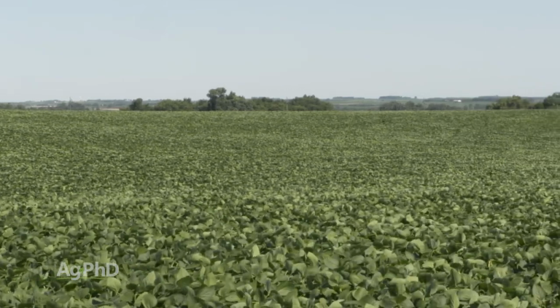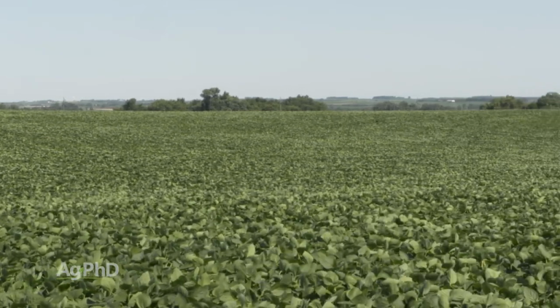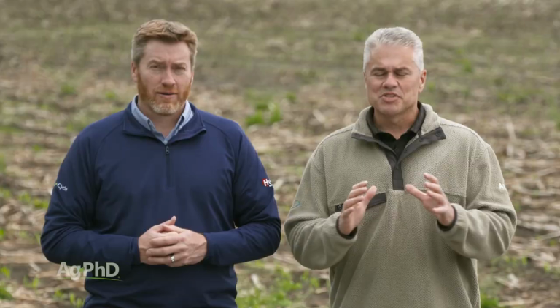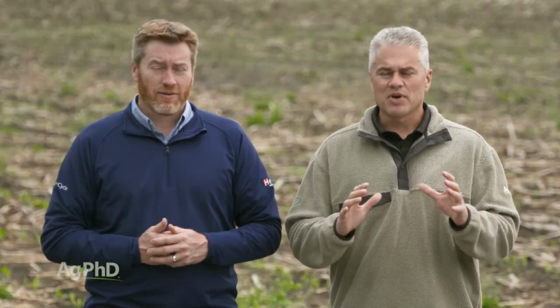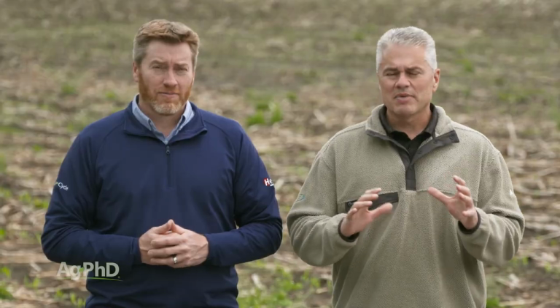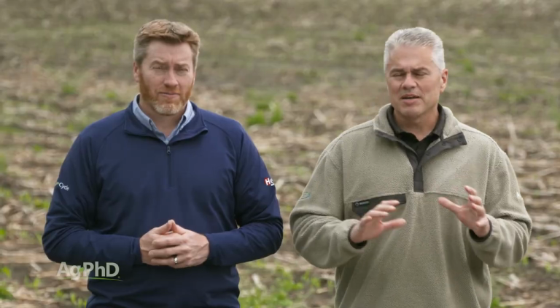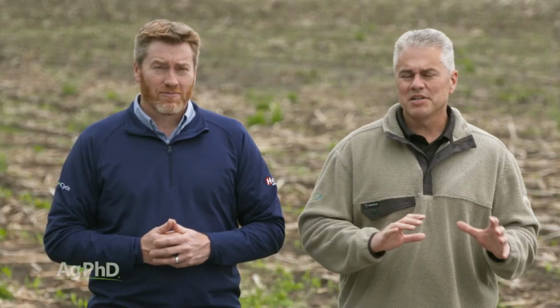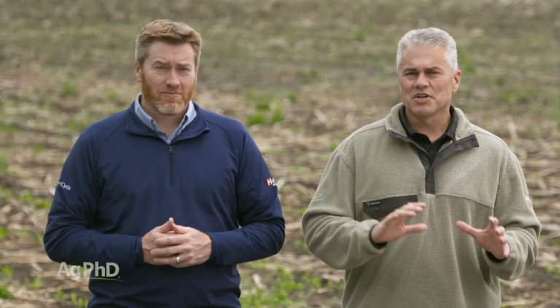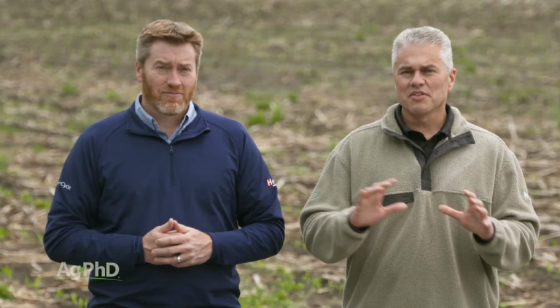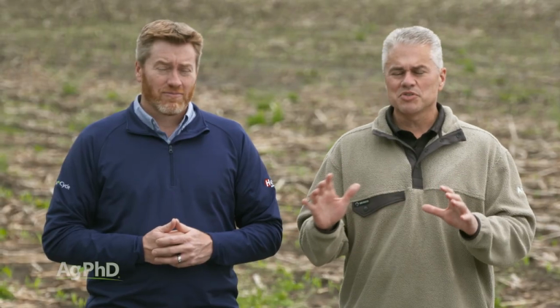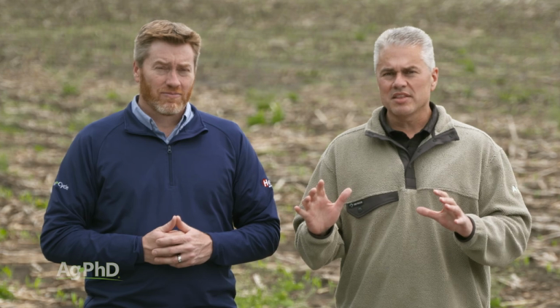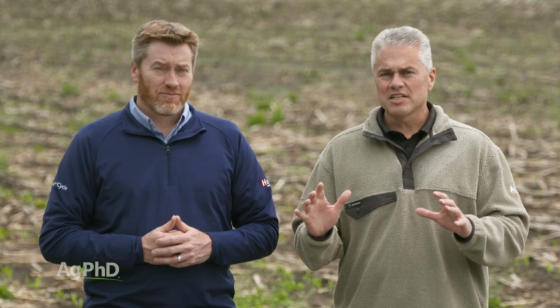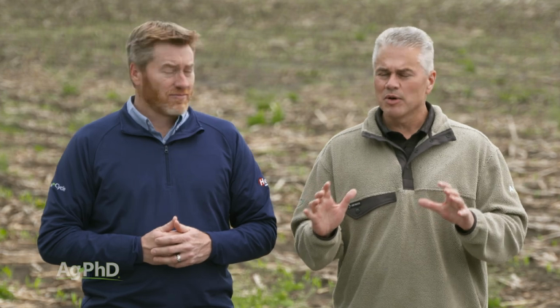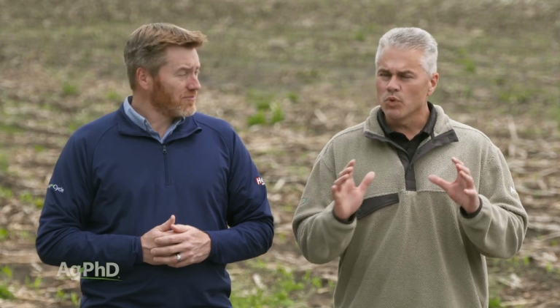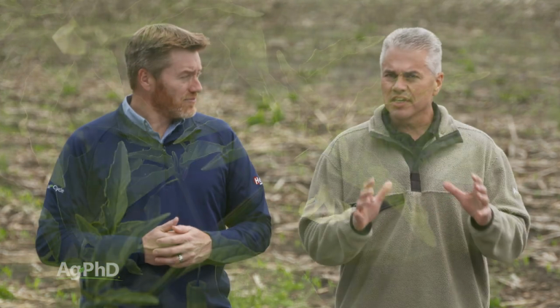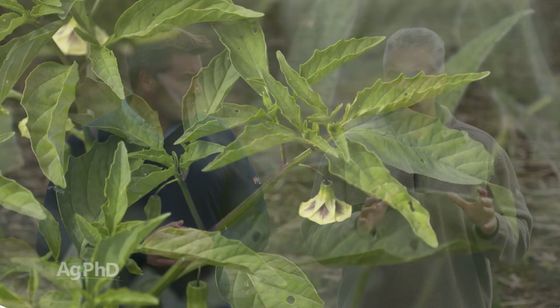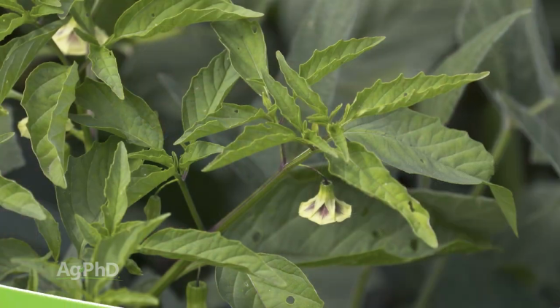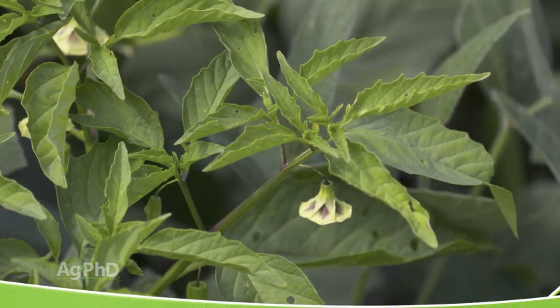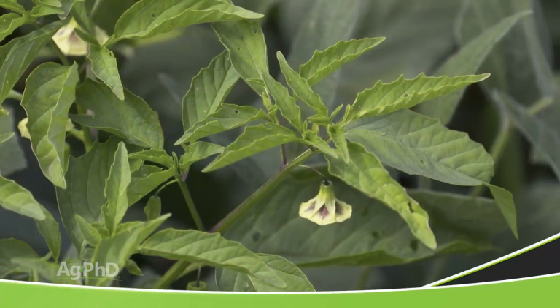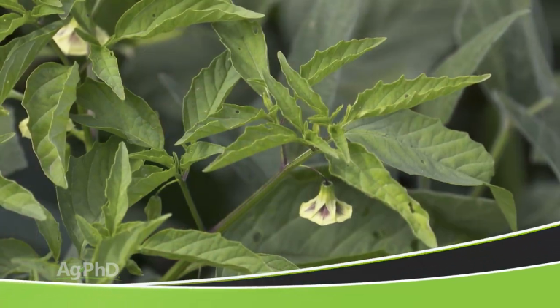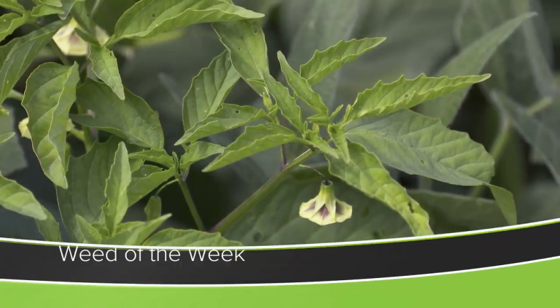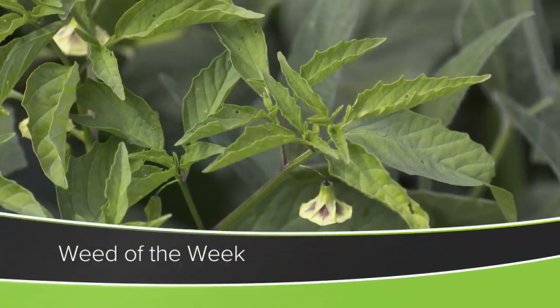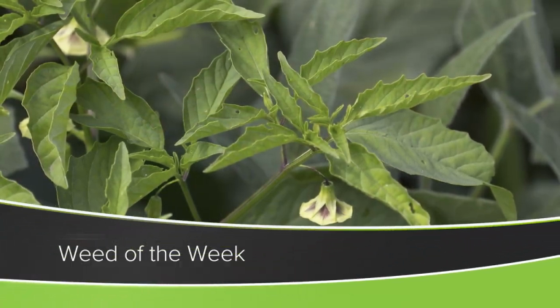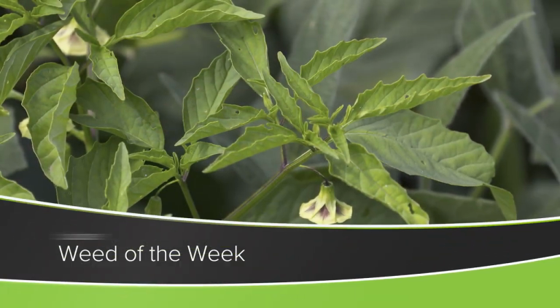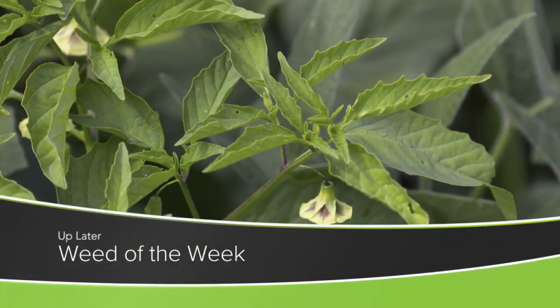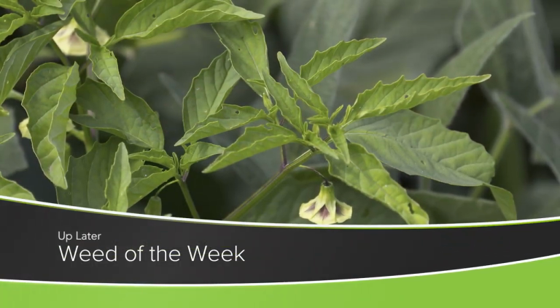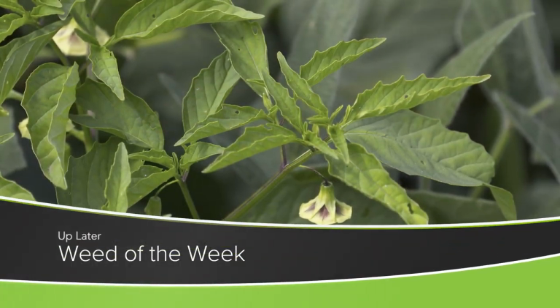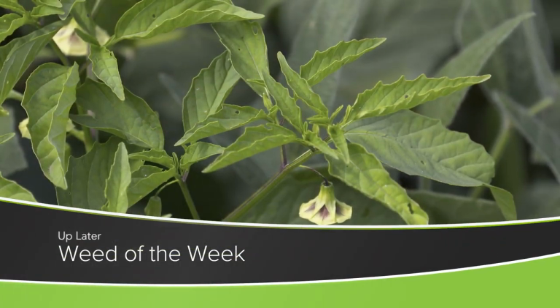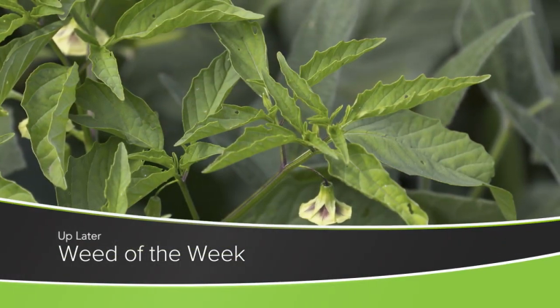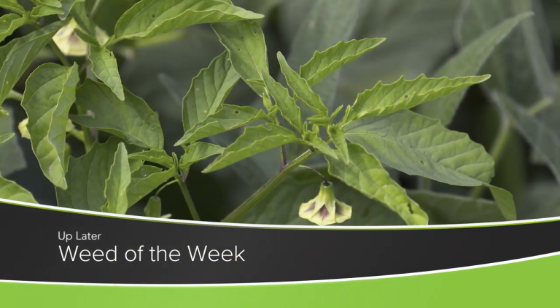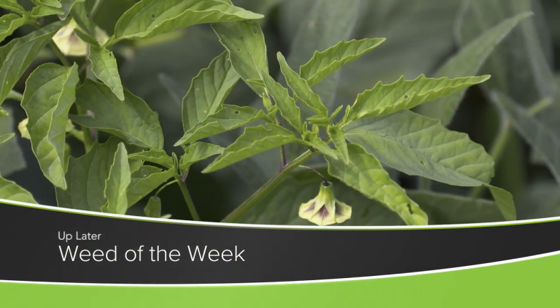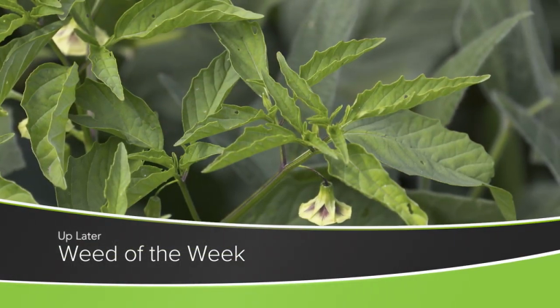Alright, so crop canopy does all these great things, but will it control our Weed of the Week? We'll talk about this tough weed later in the show.